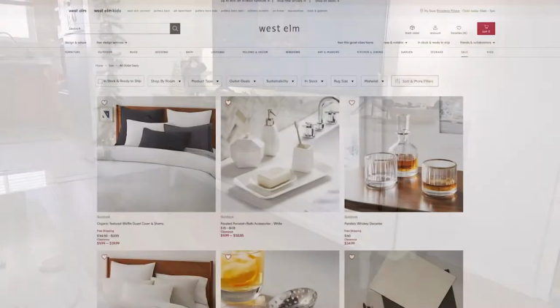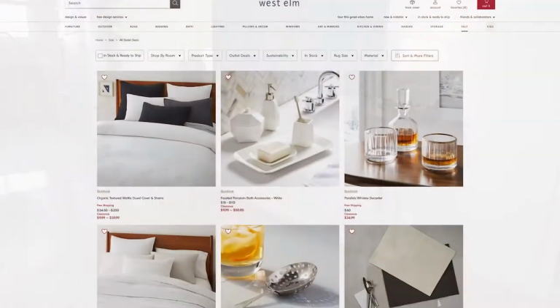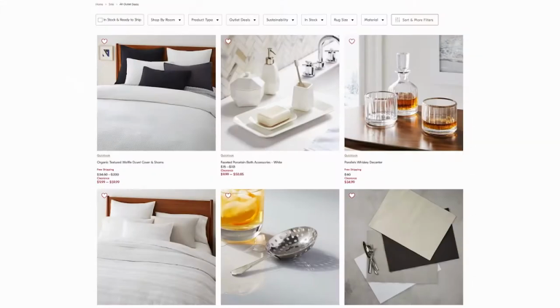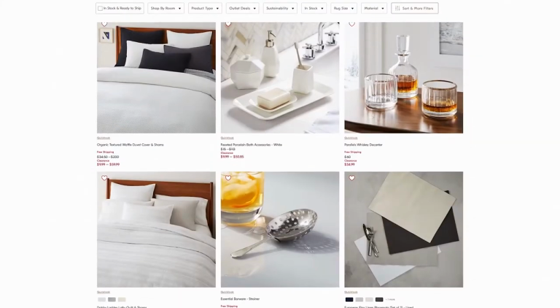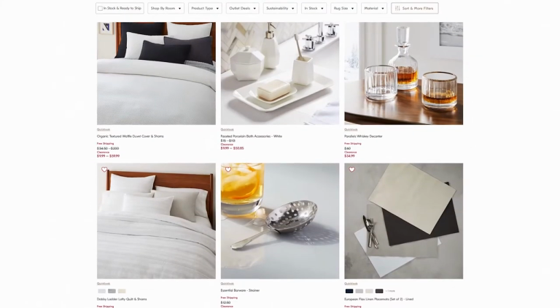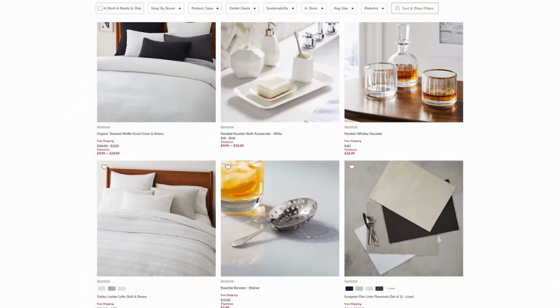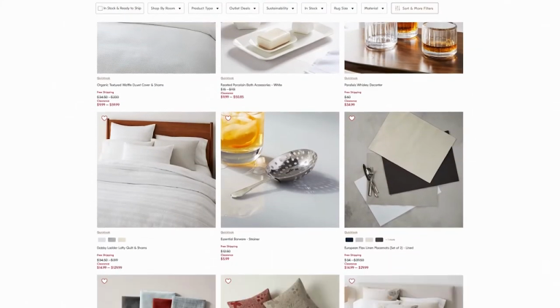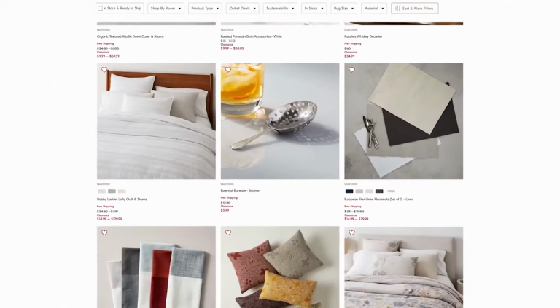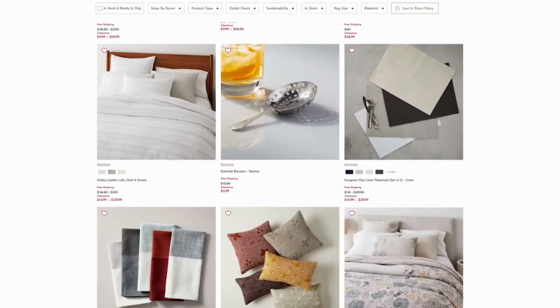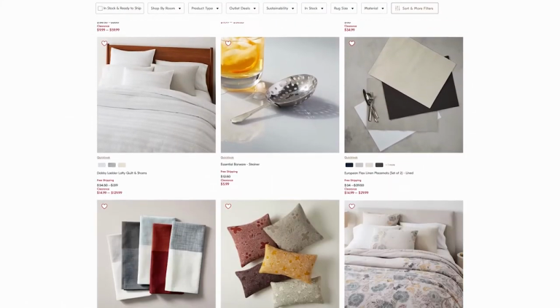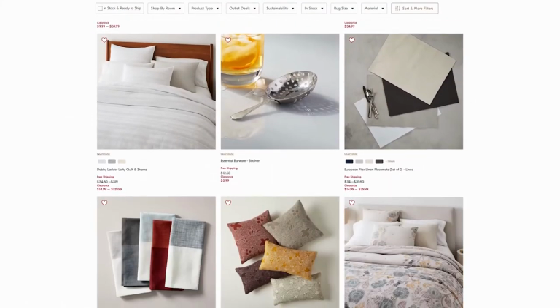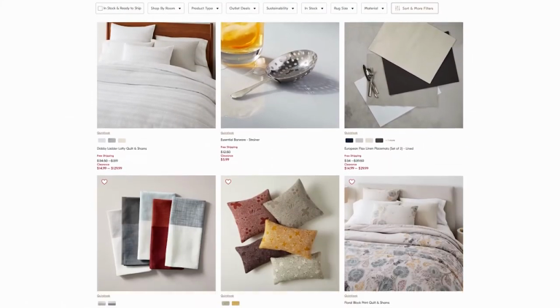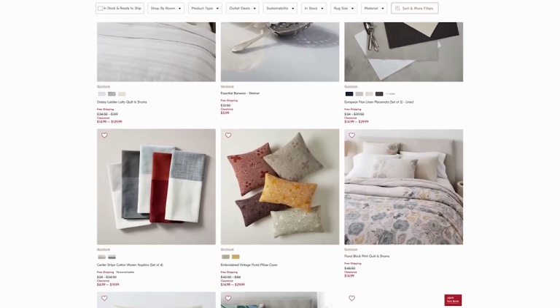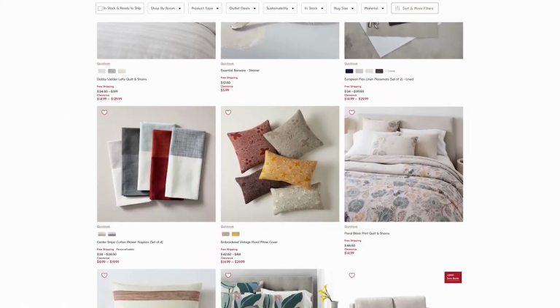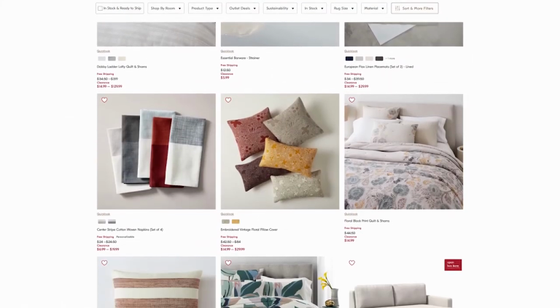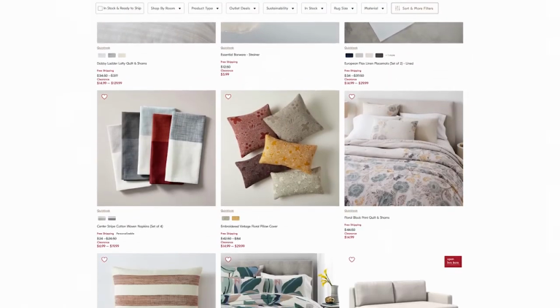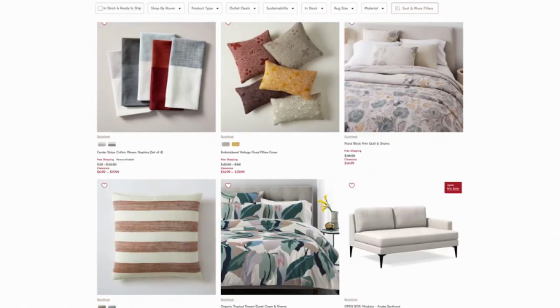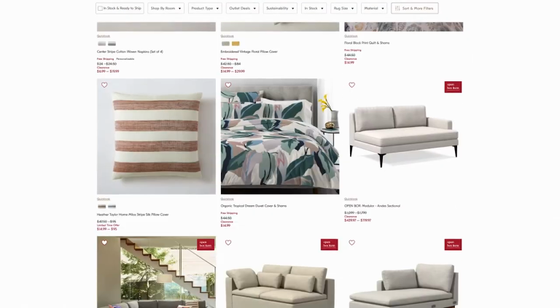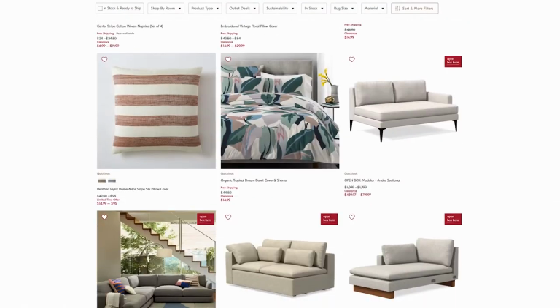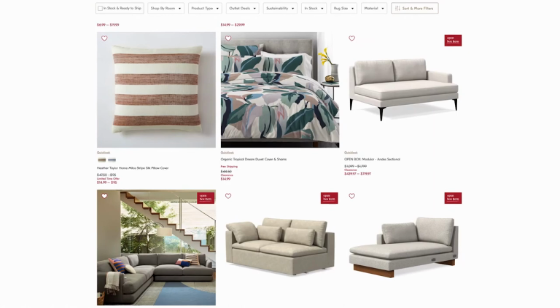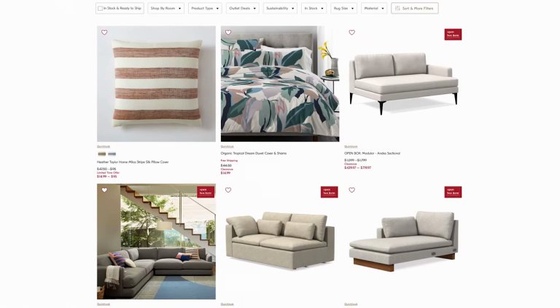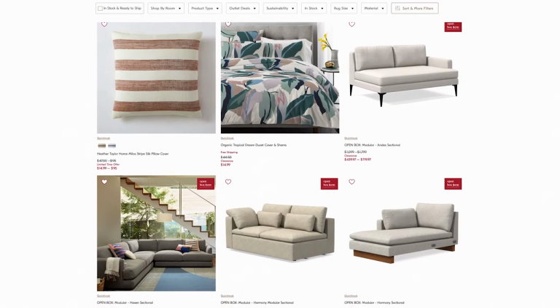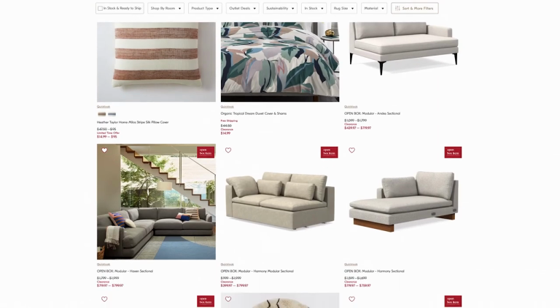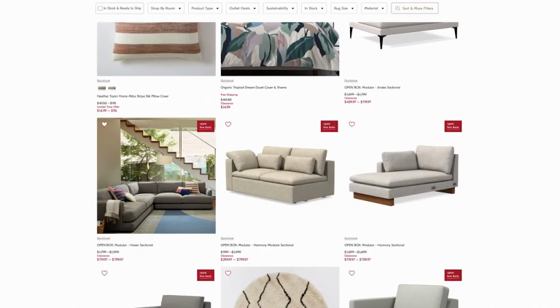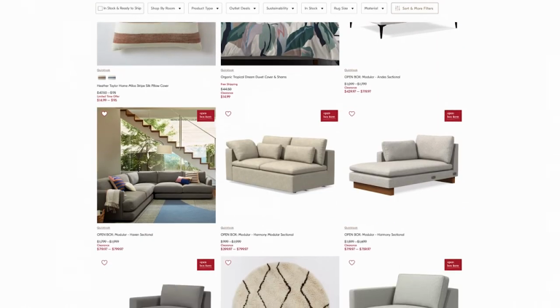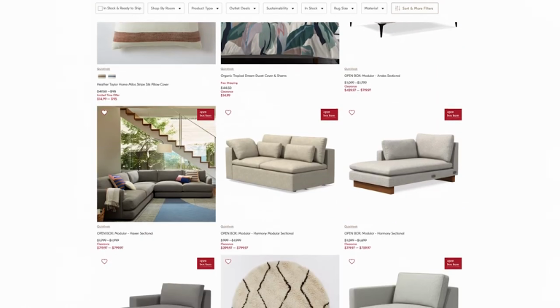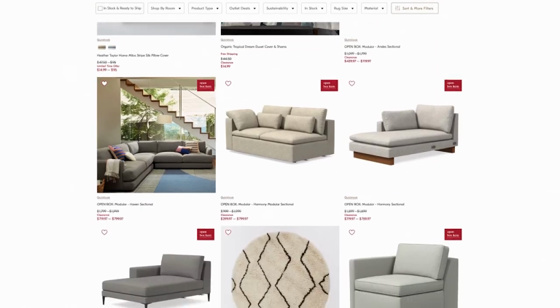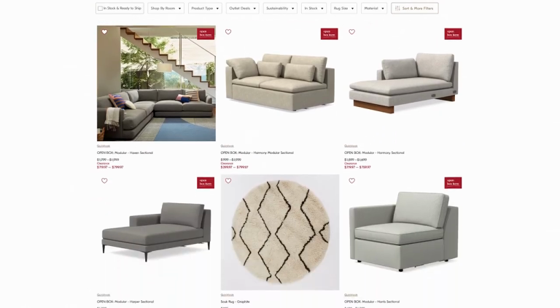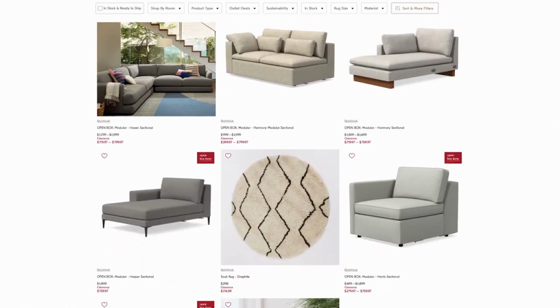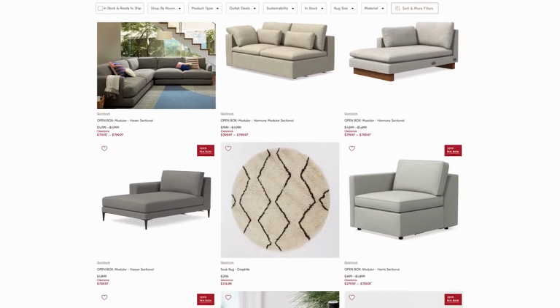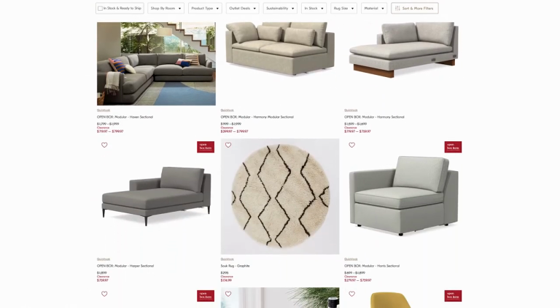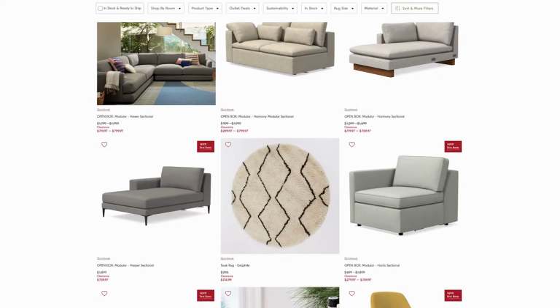The other way we saved on West Elm's website was using the outlet page. There you'll find a list of items that are marked down considerably.